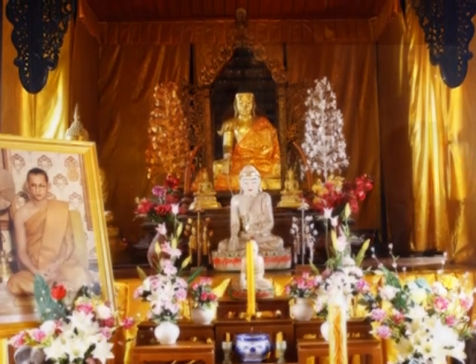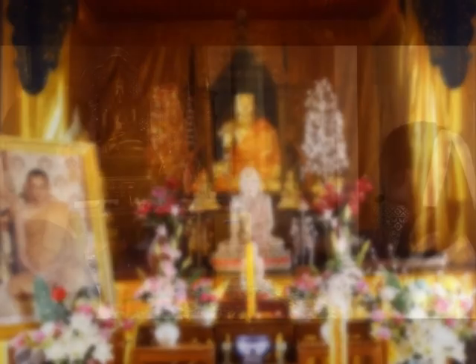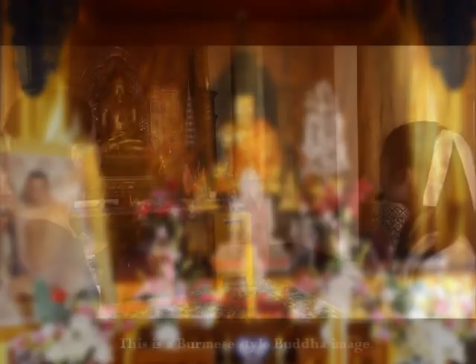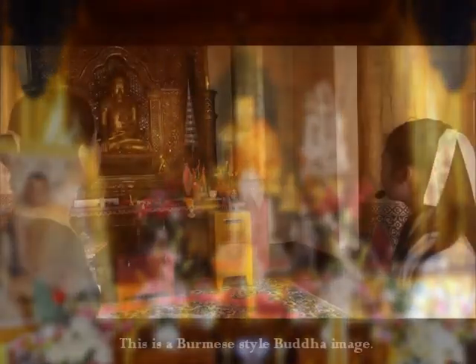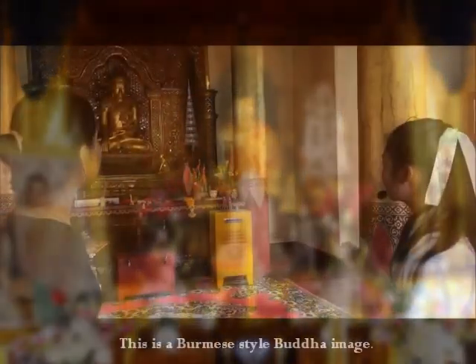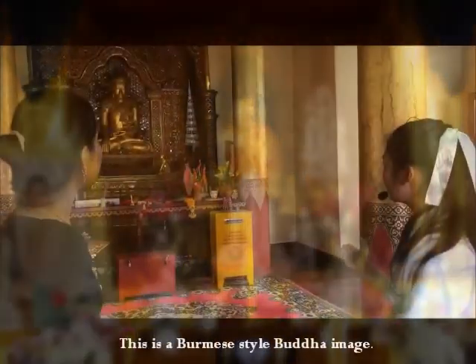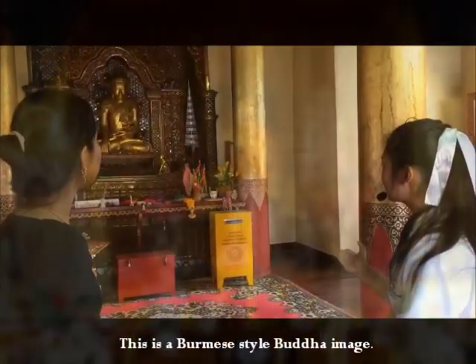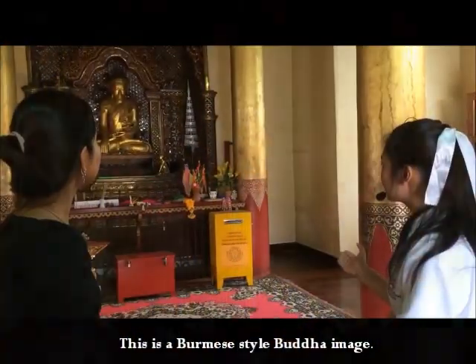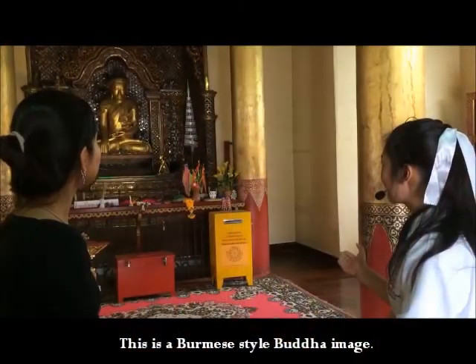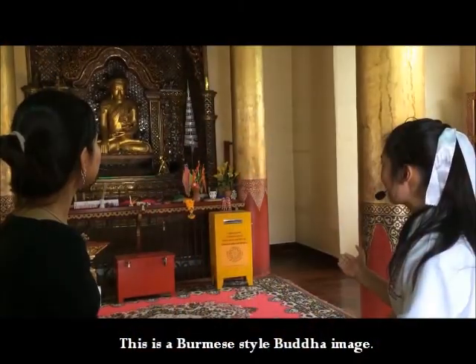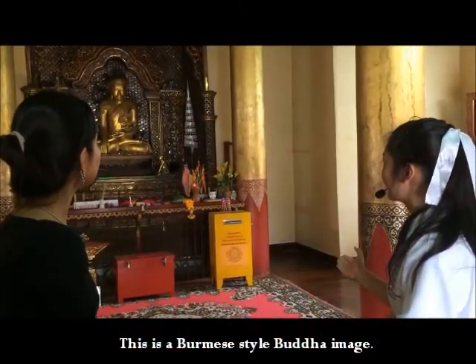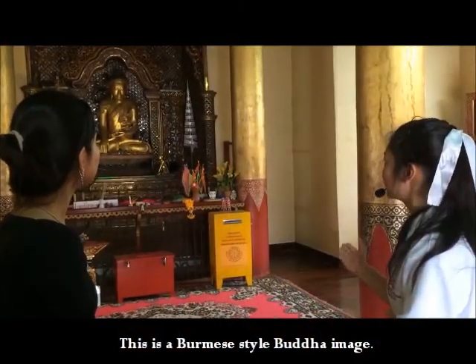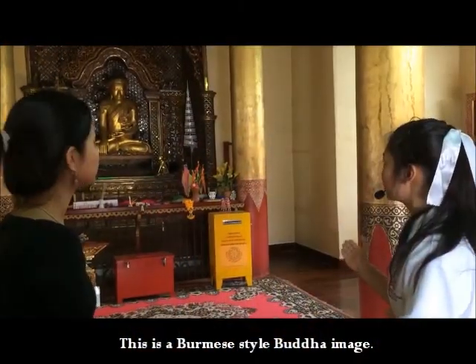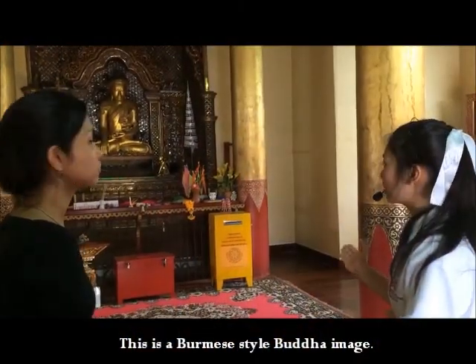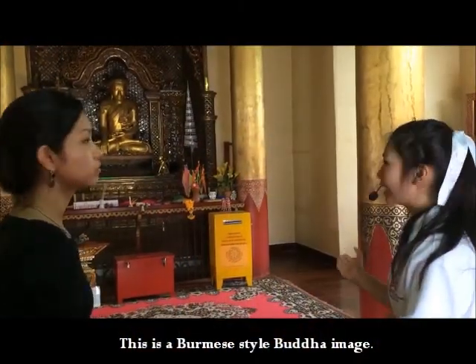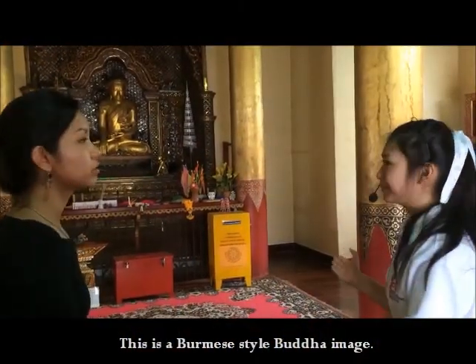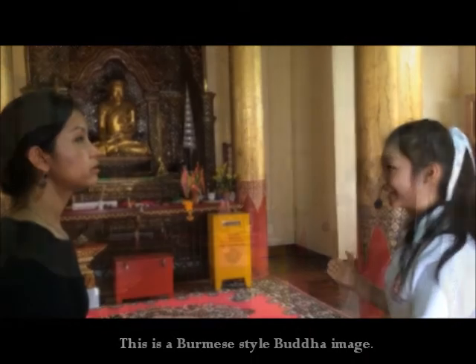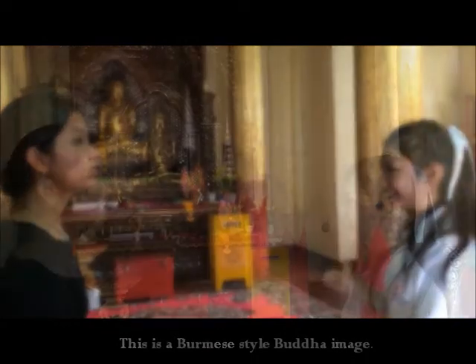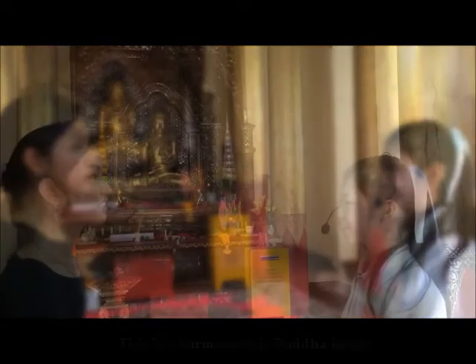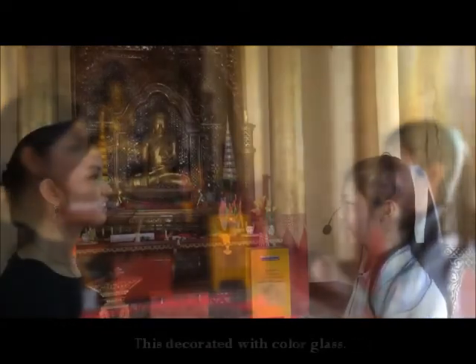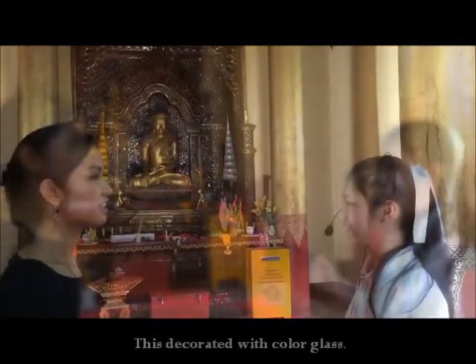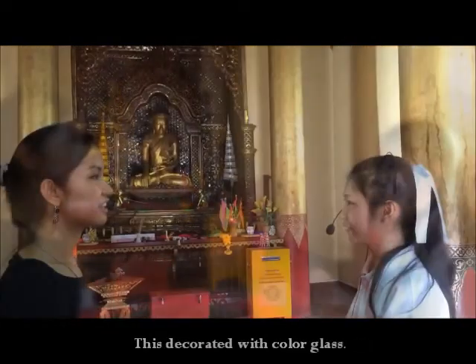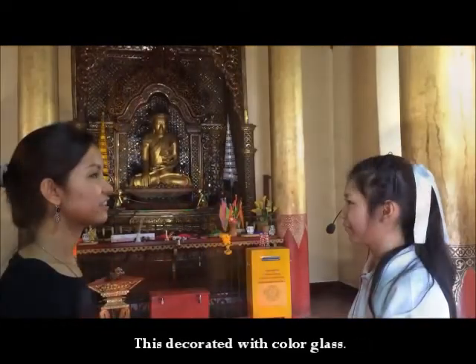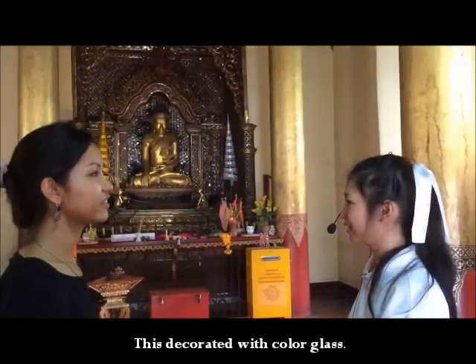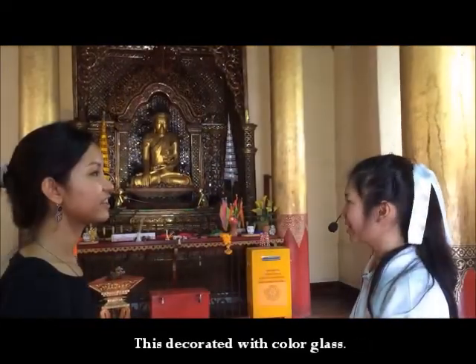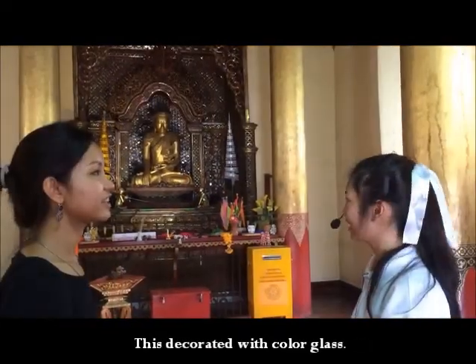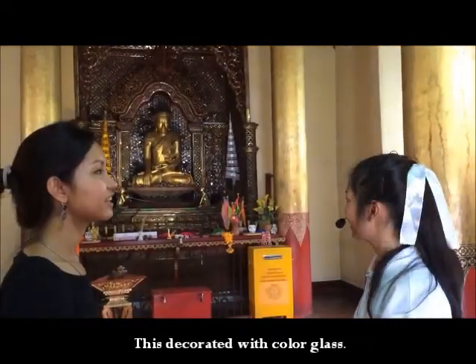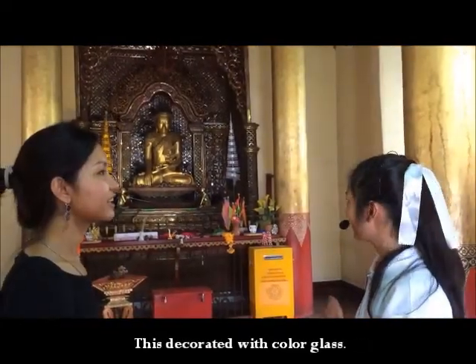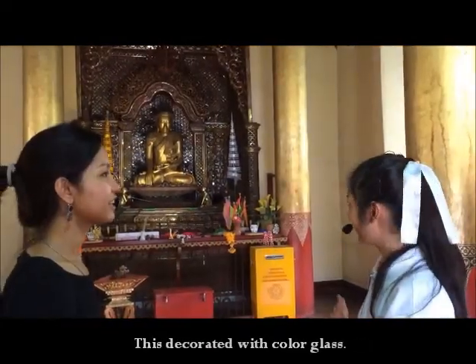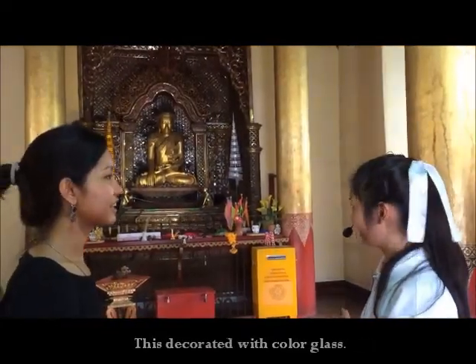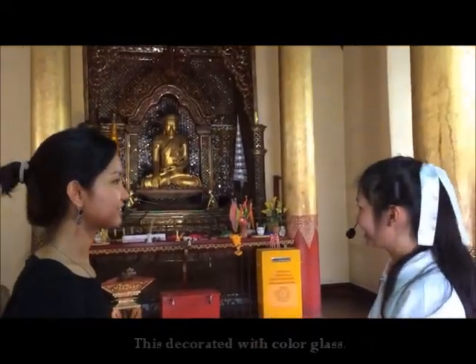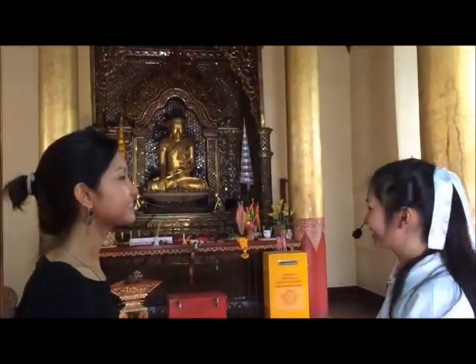Inside is the Burmese style Burdai Mink, which is surrounded by colored glass.